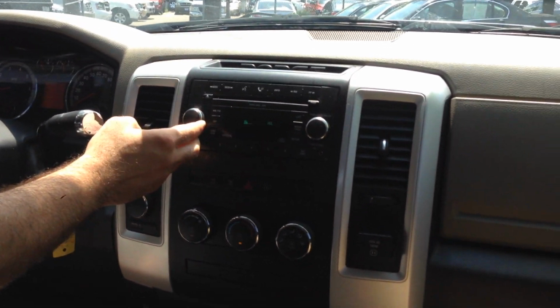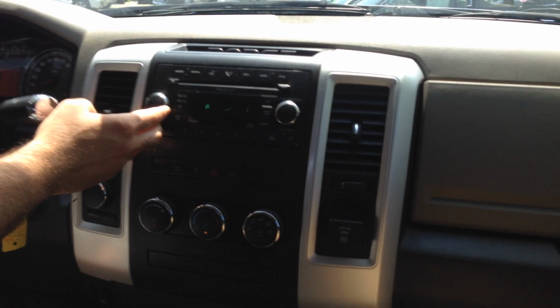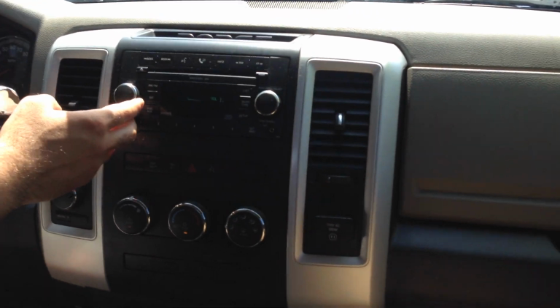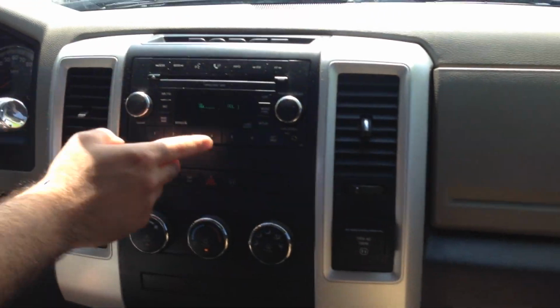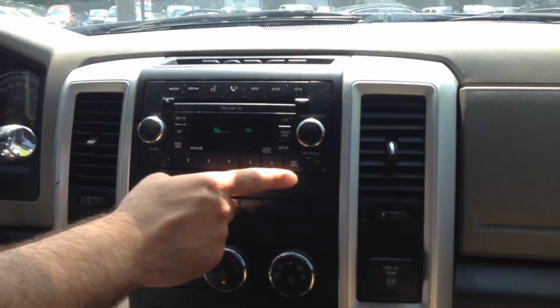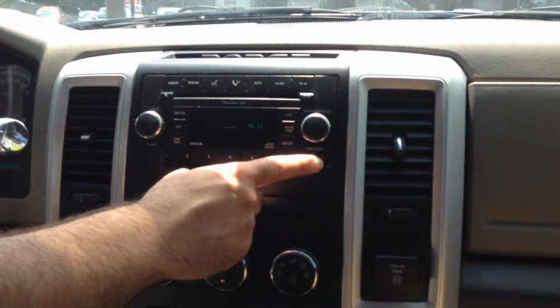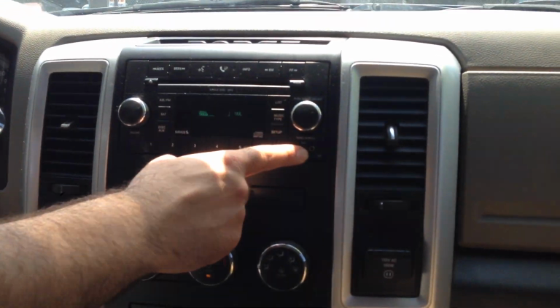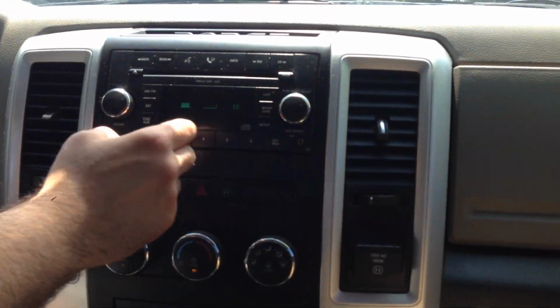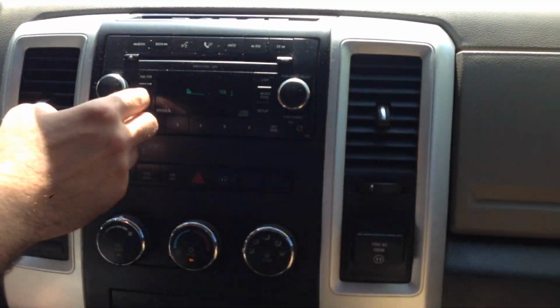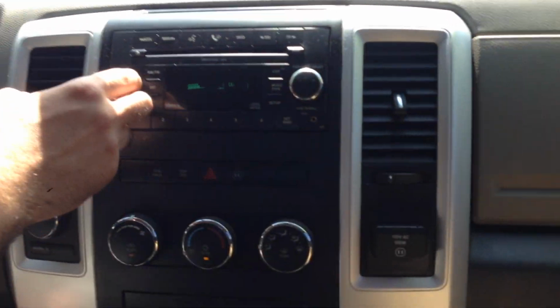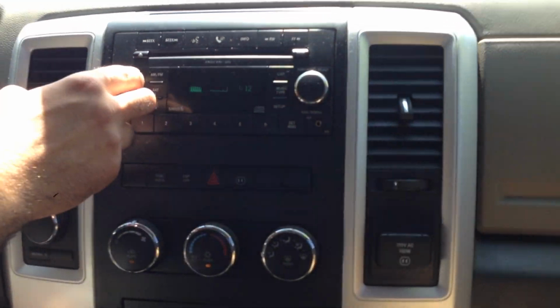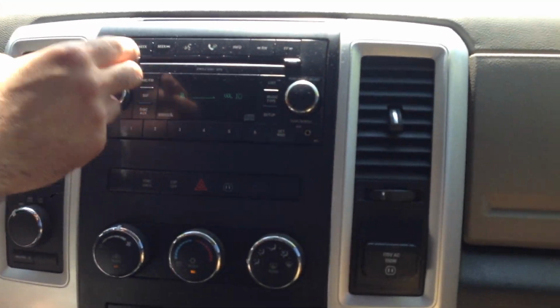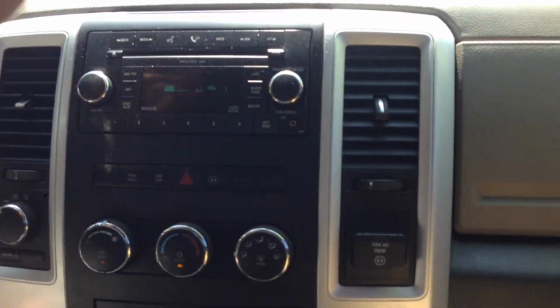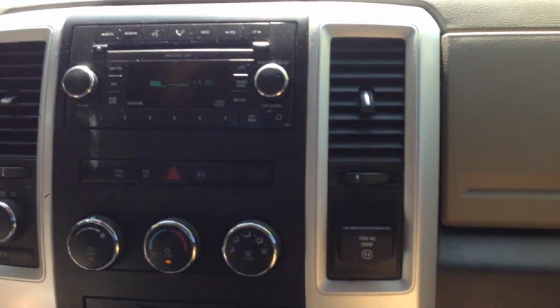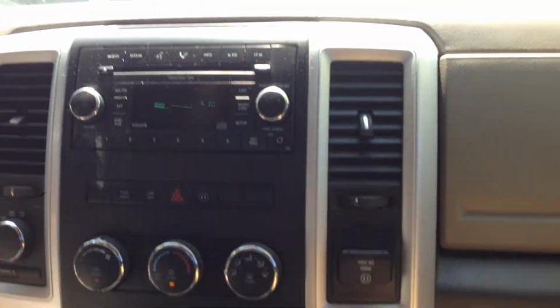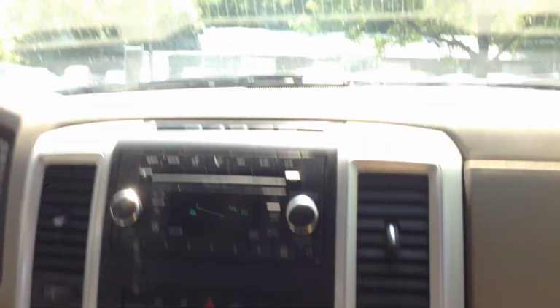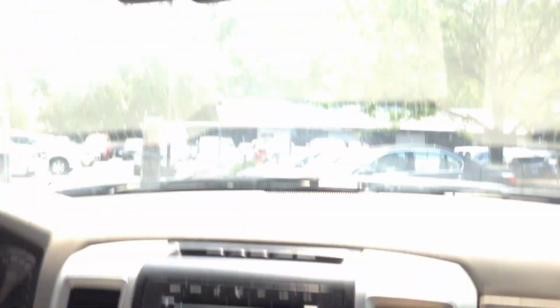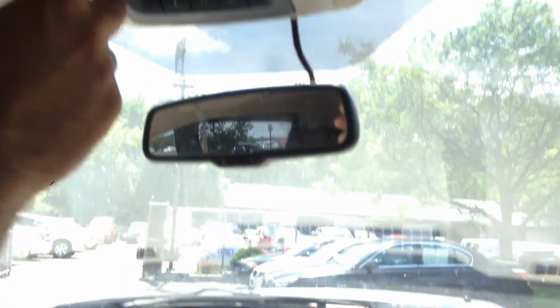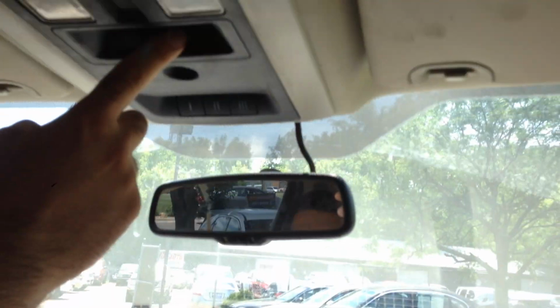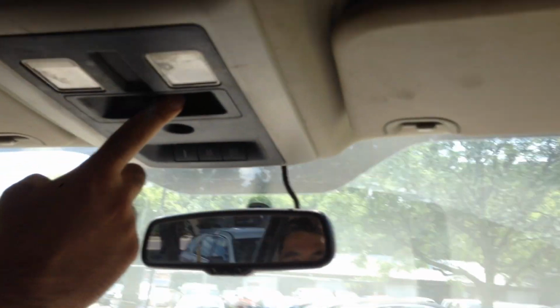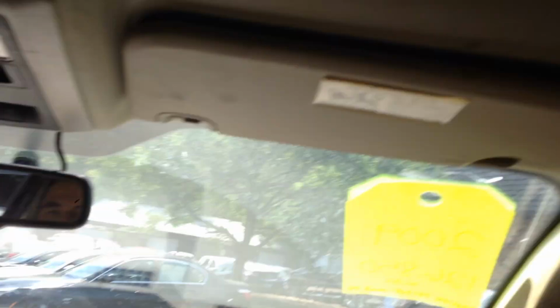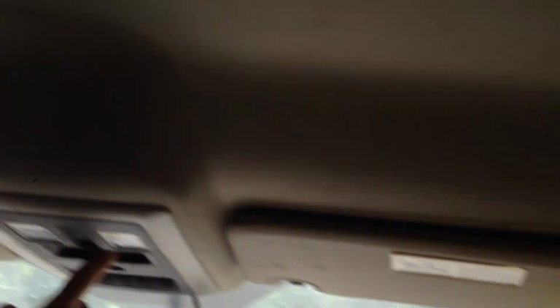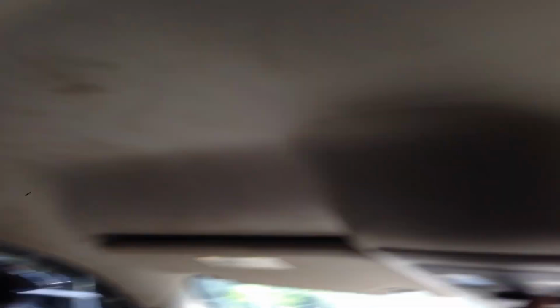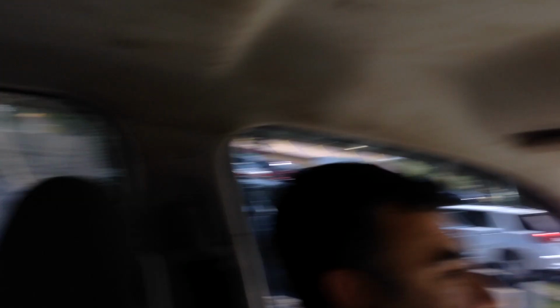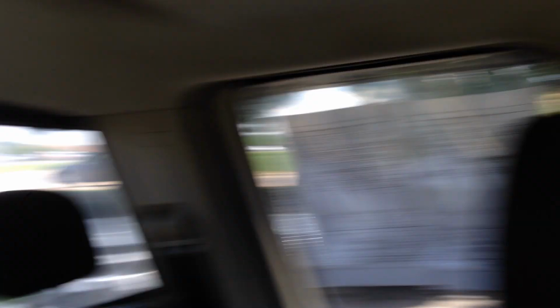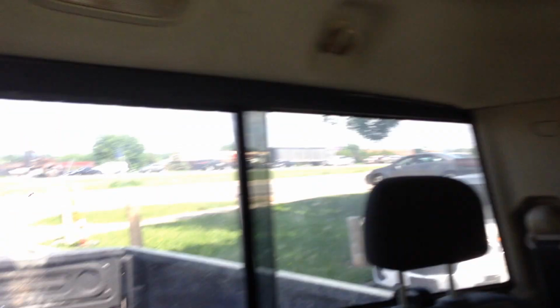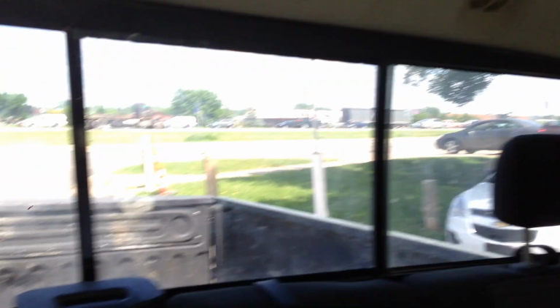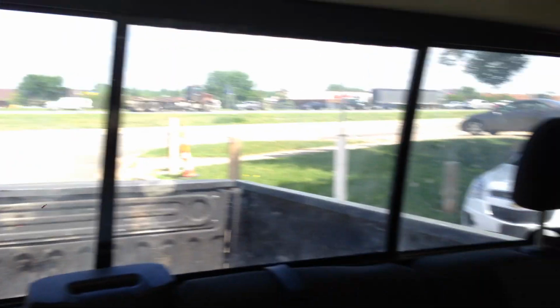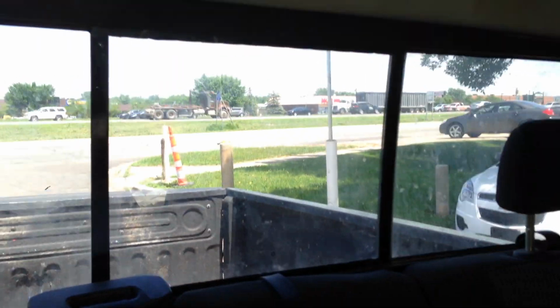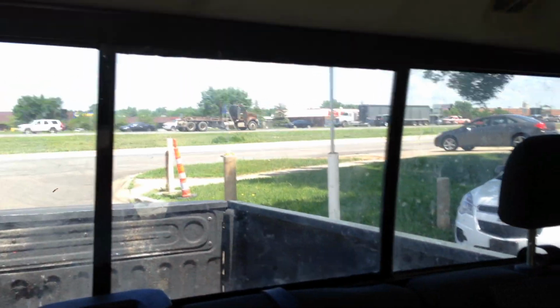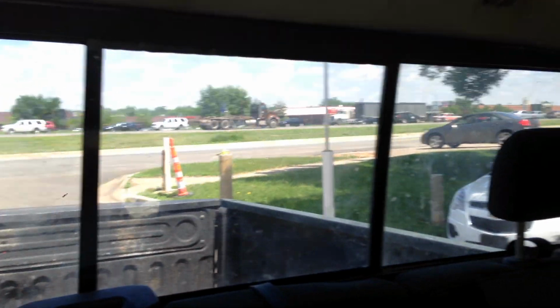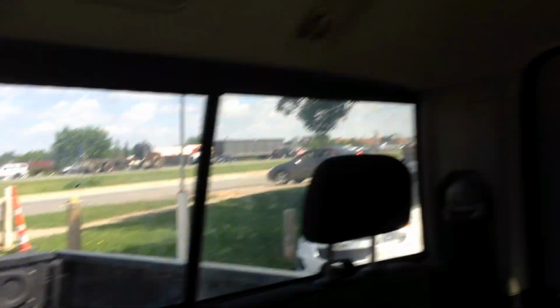You've got a factory CD player with iPod integration and rear power sliding glass — that works.